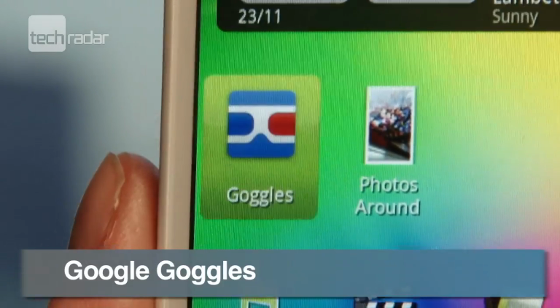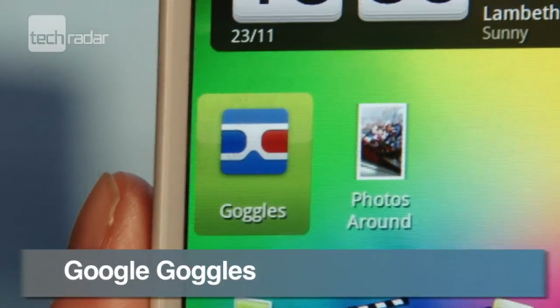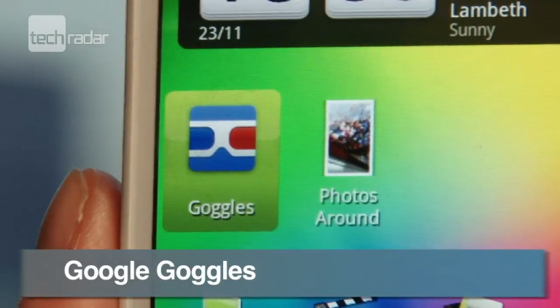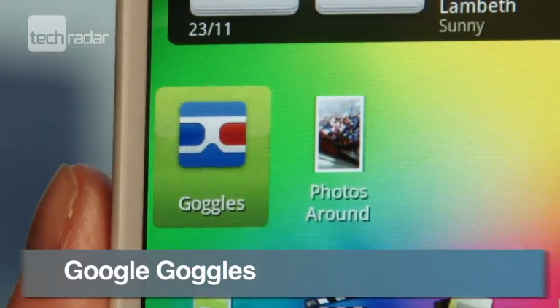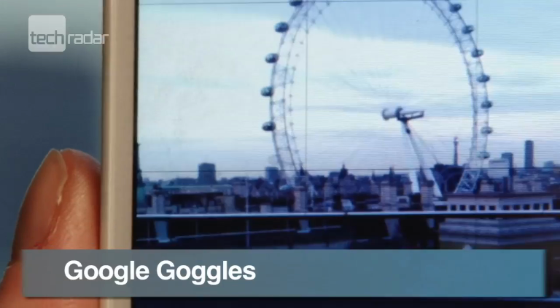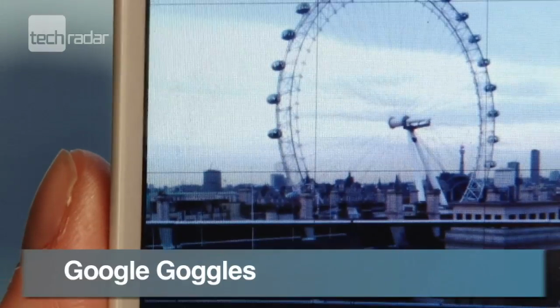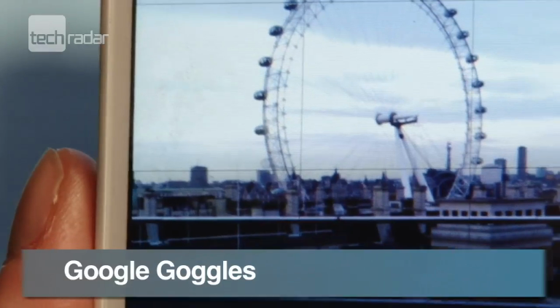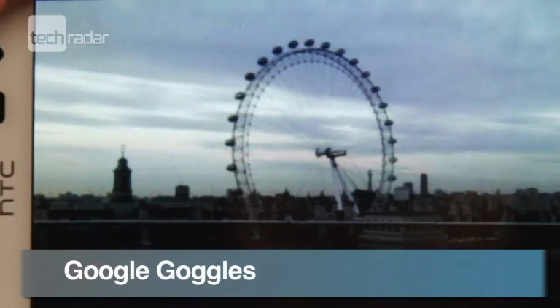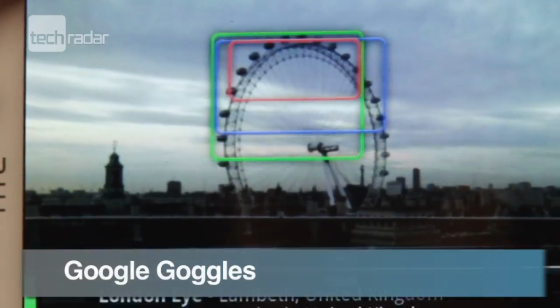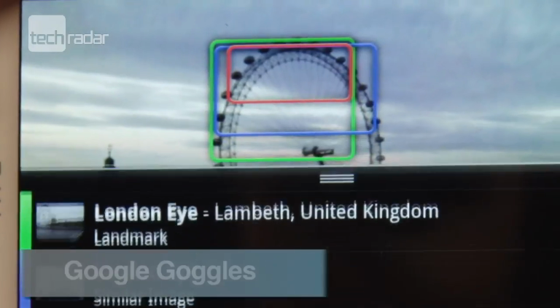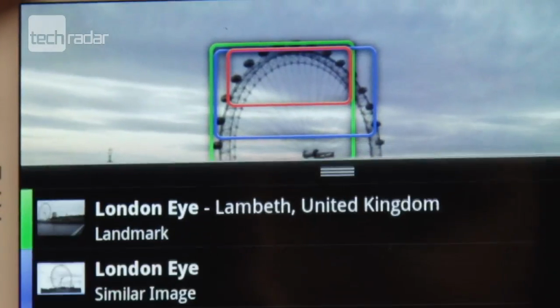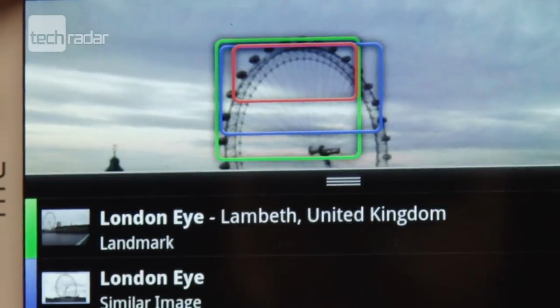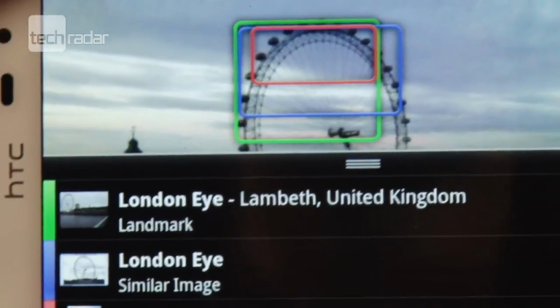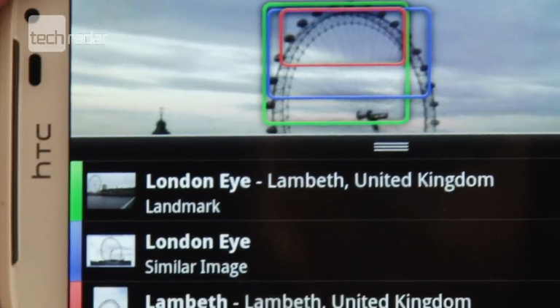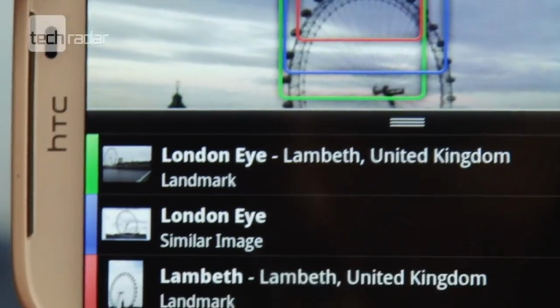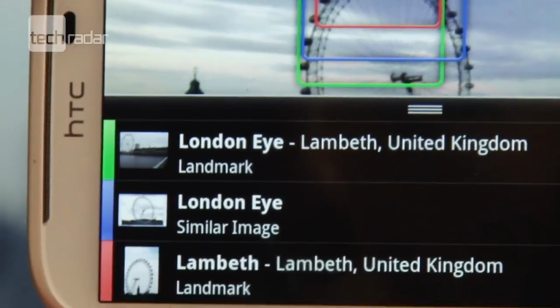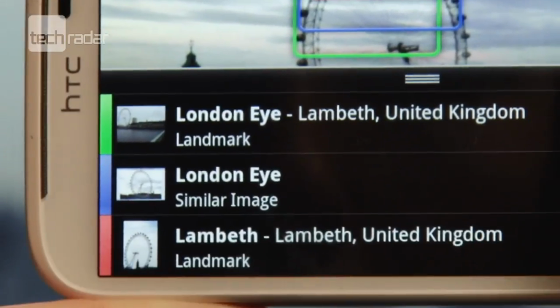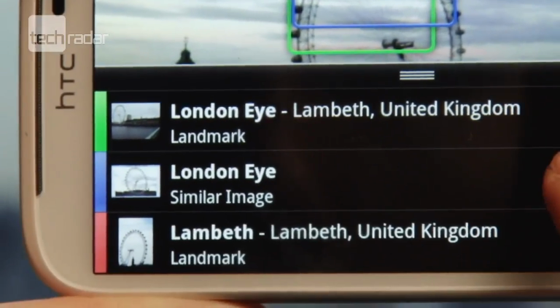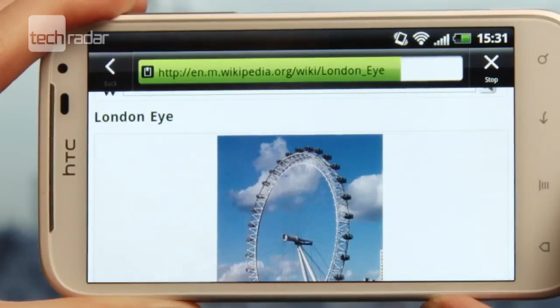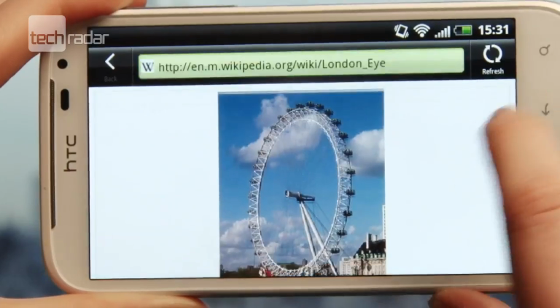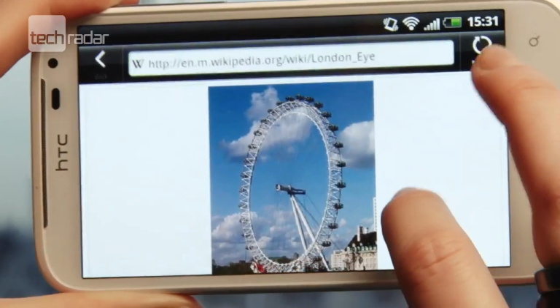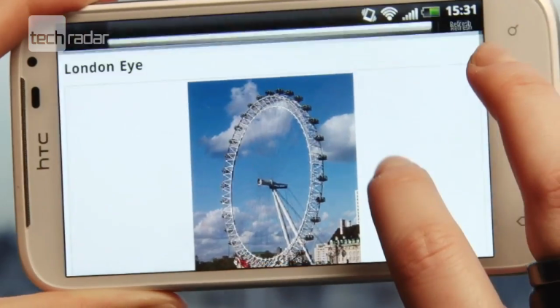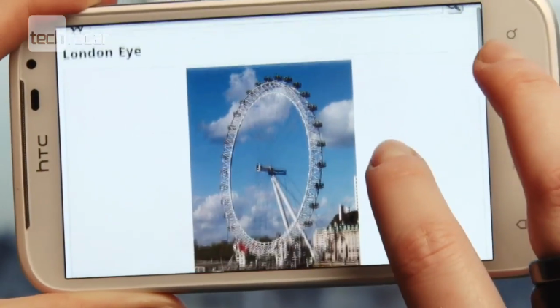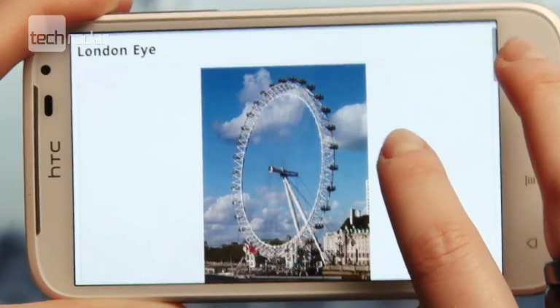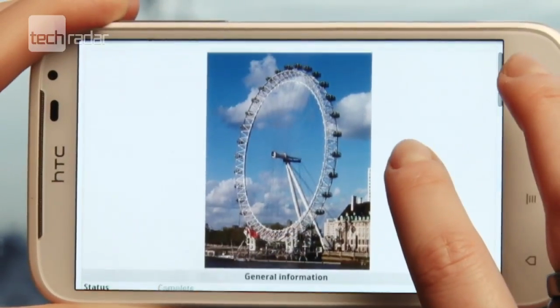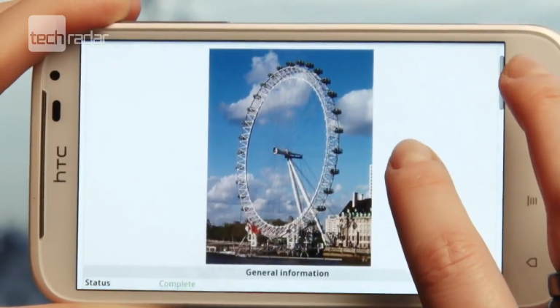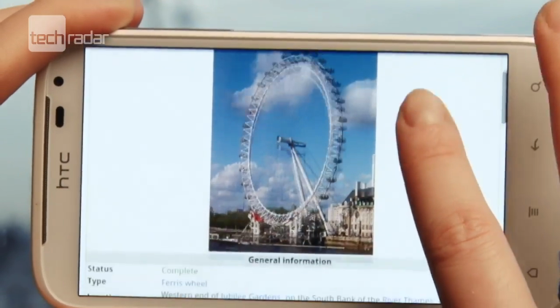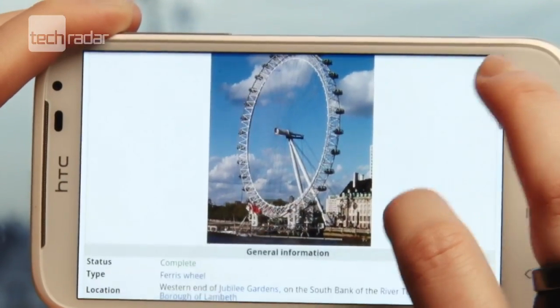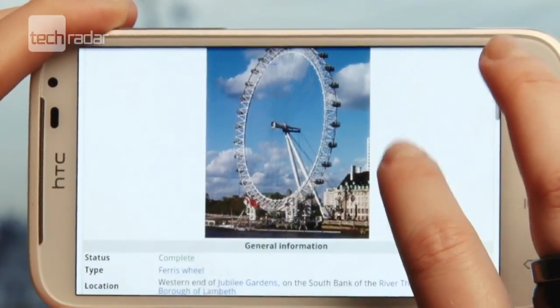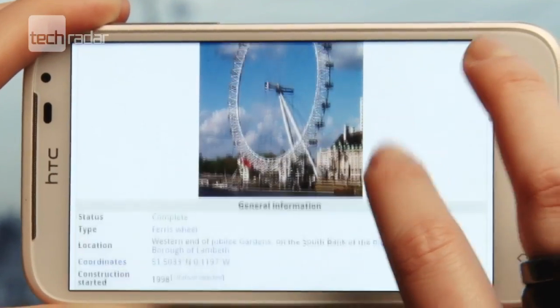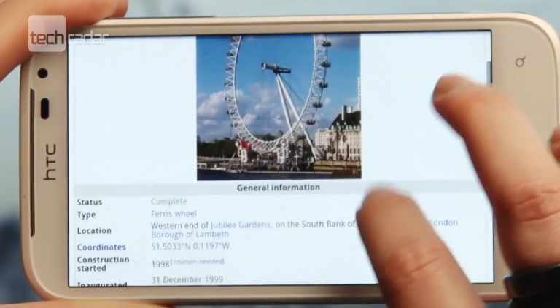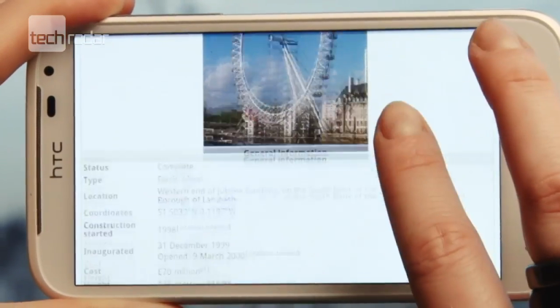You take a picture on Google Goggles, and it draws the web for matches. It worked well on the Eye, but it struggled with more obscure objects we tried.